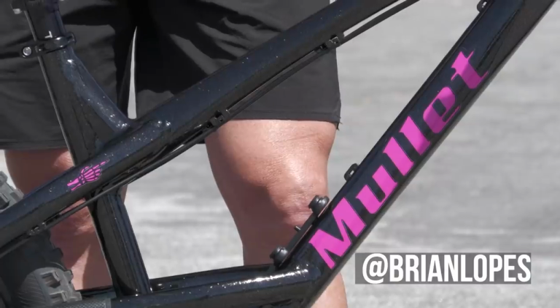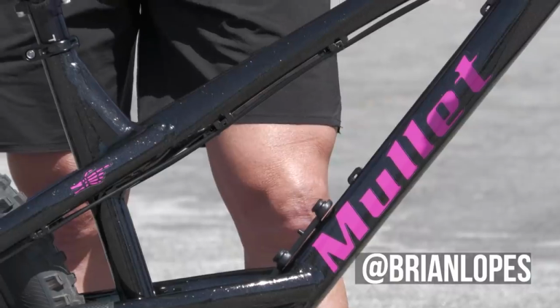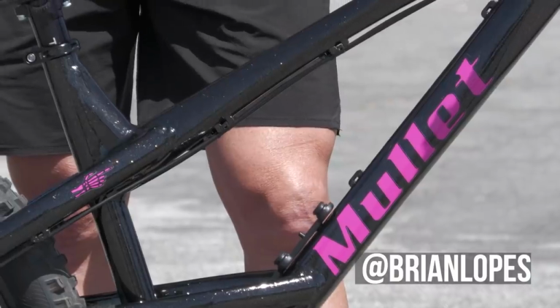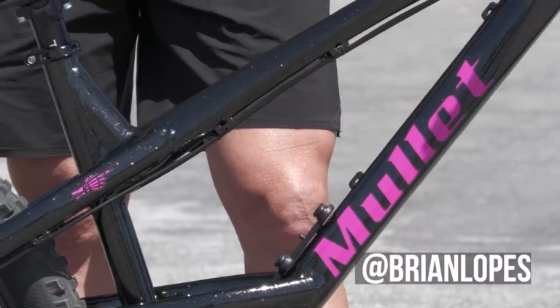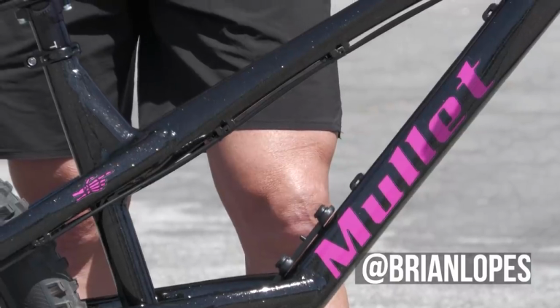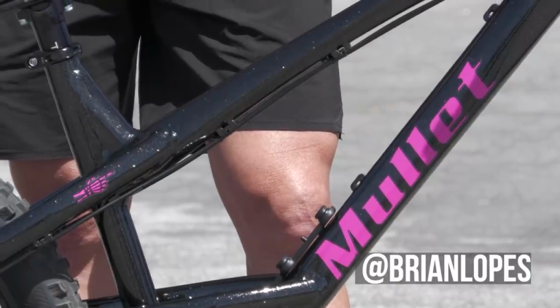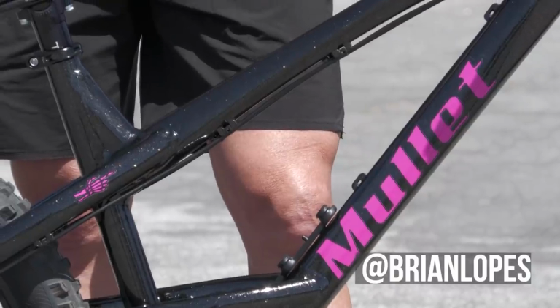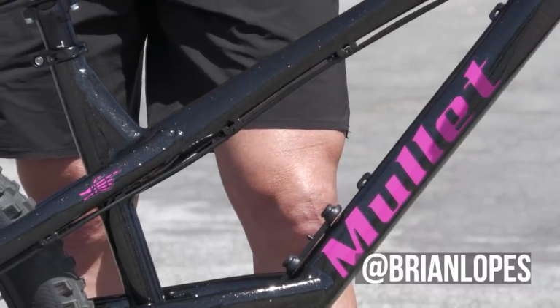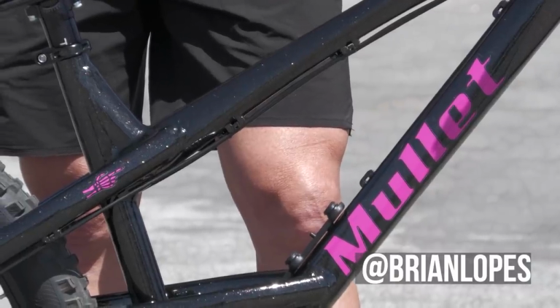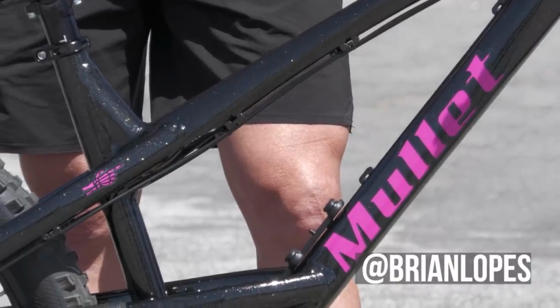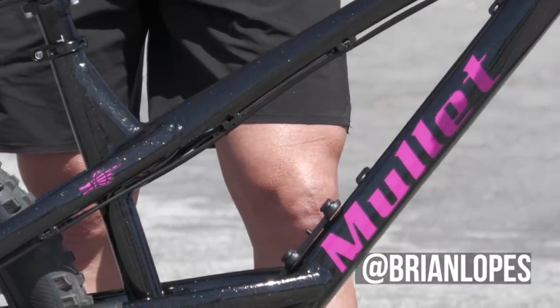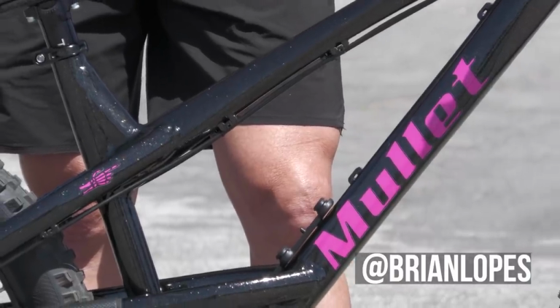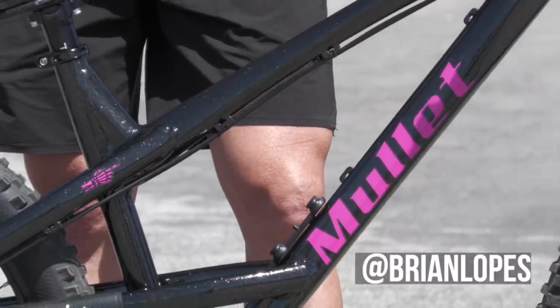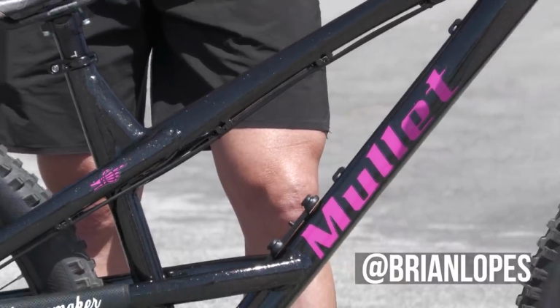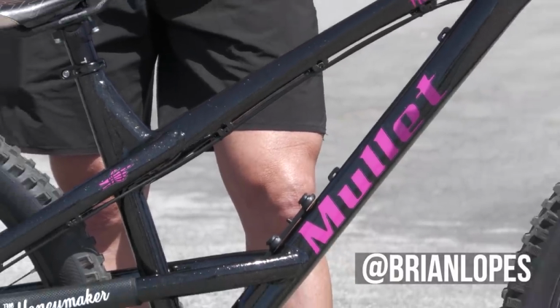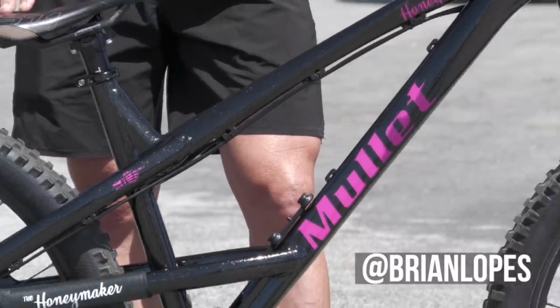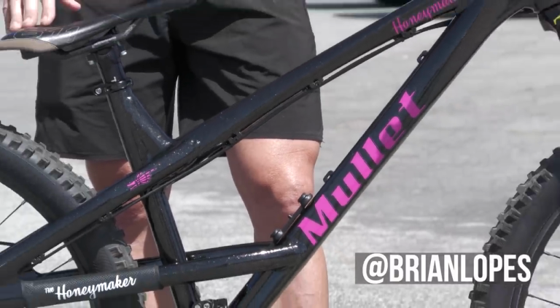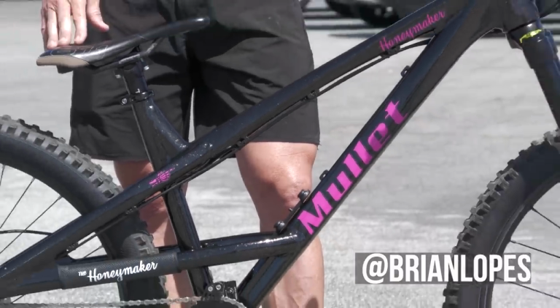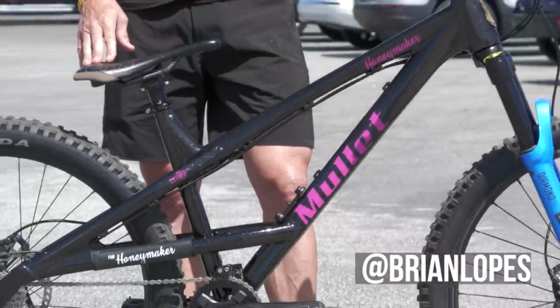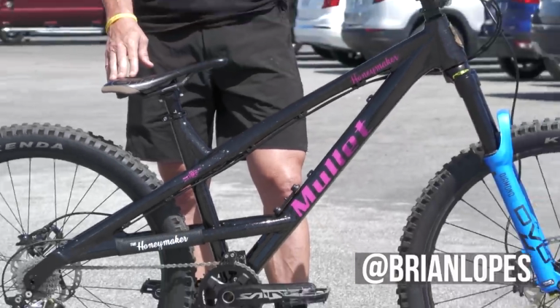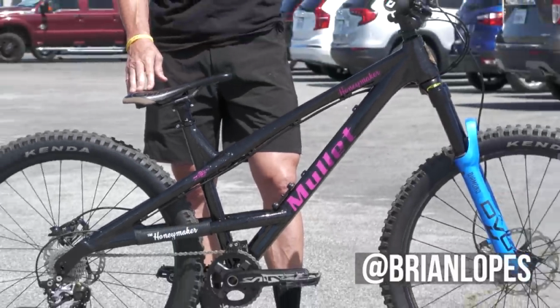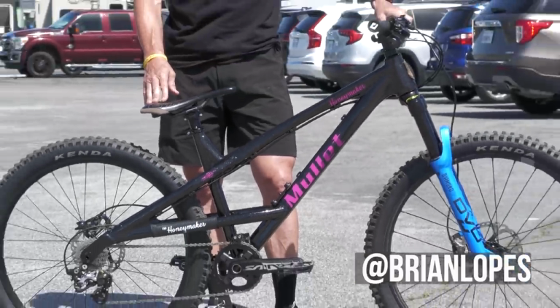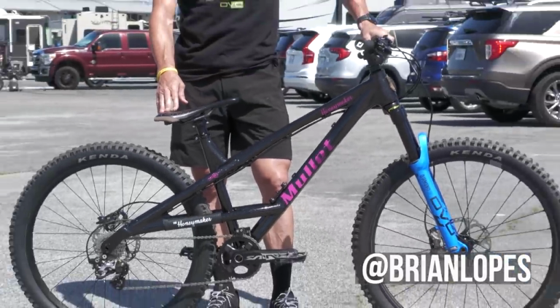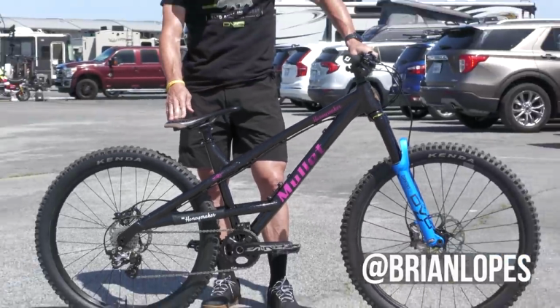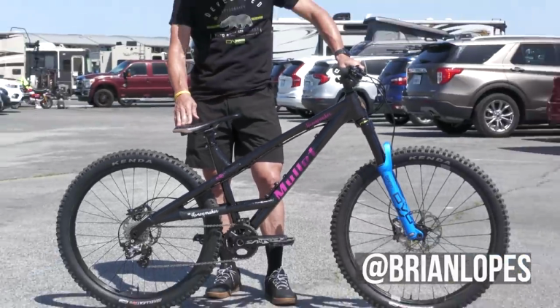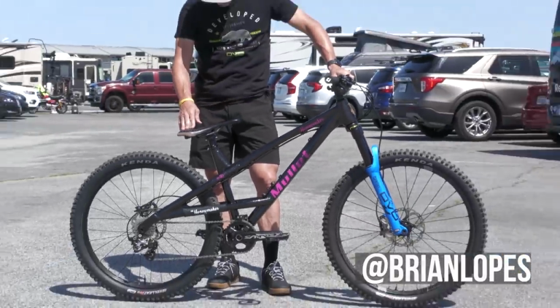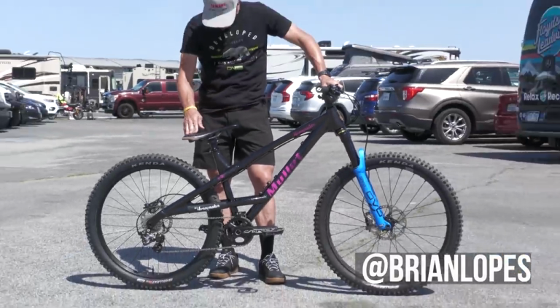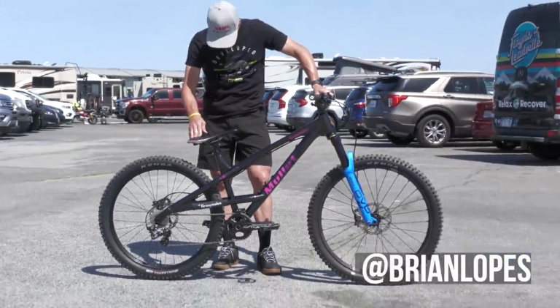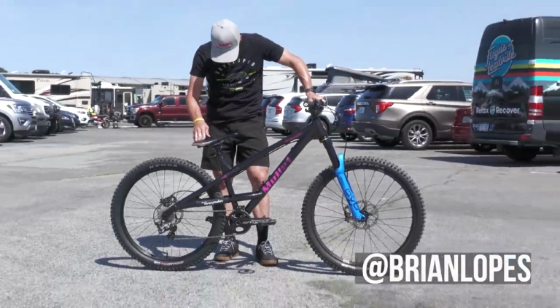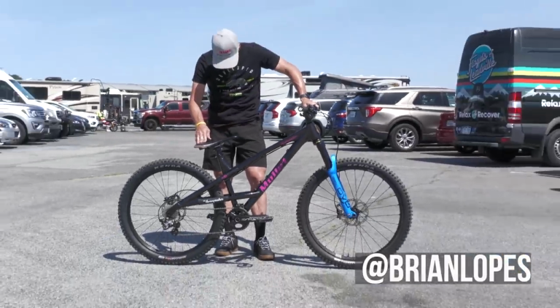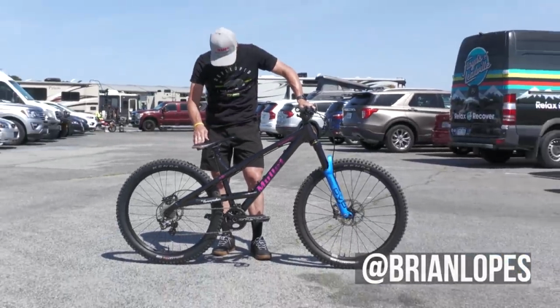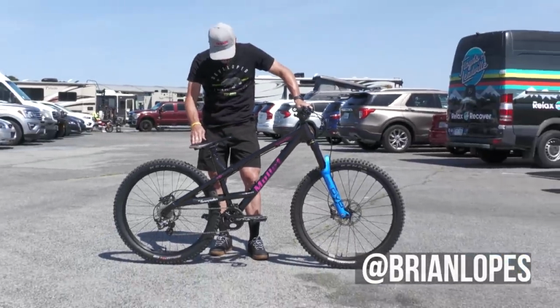We'll get the quads — look at those quads back there. Look at them. Their veins are popping out.